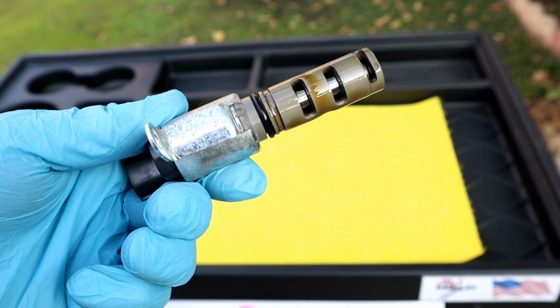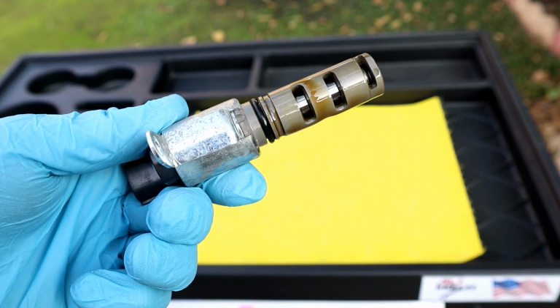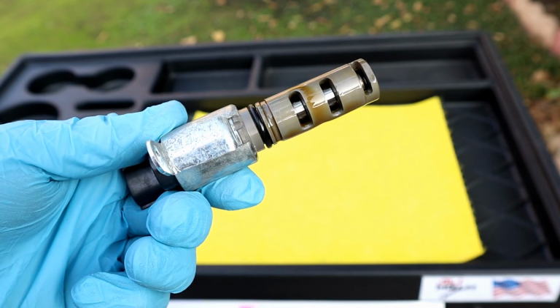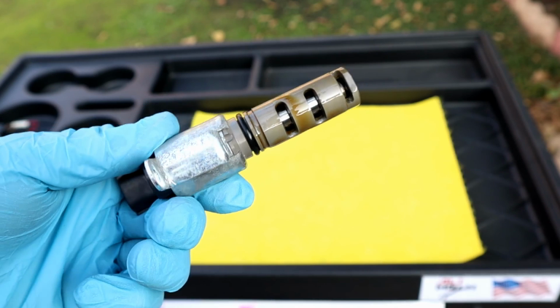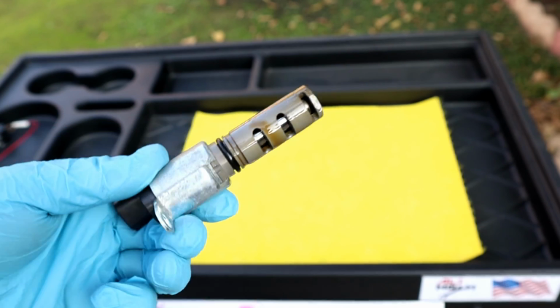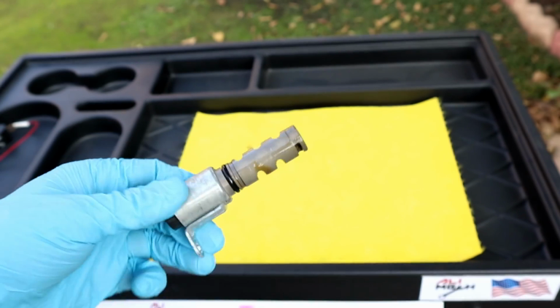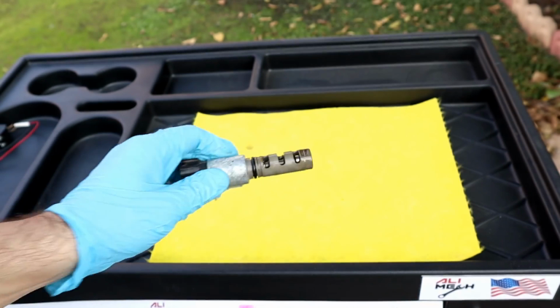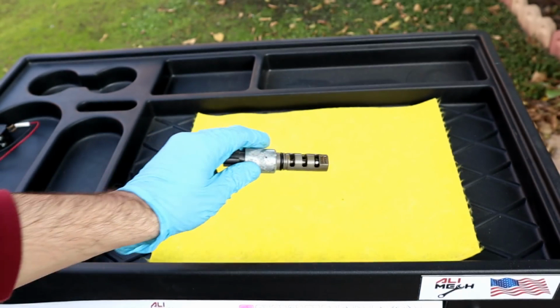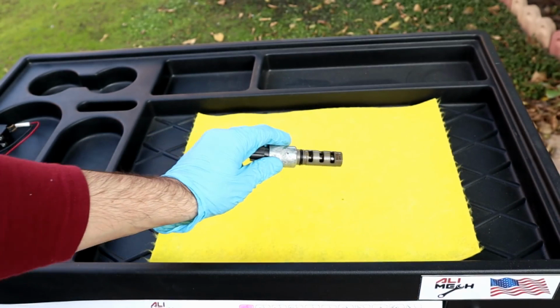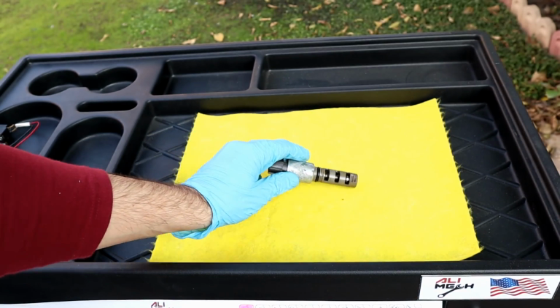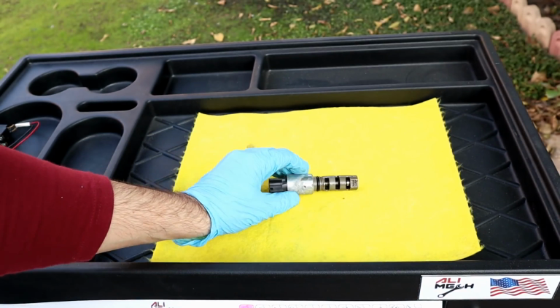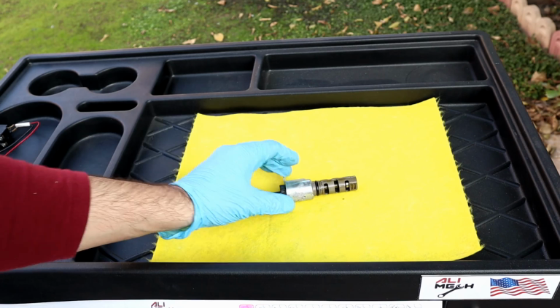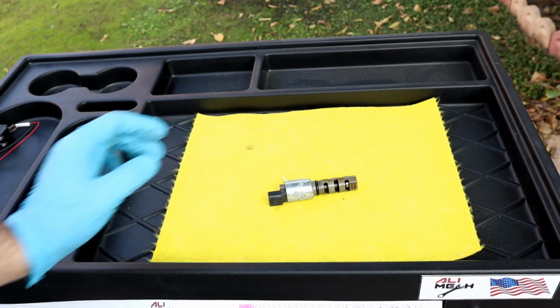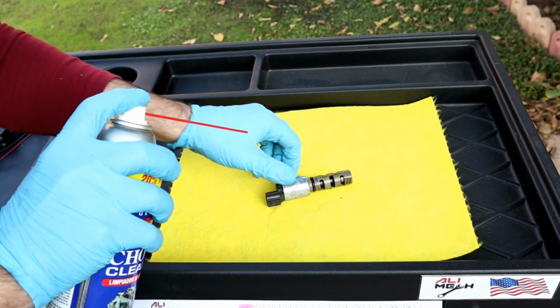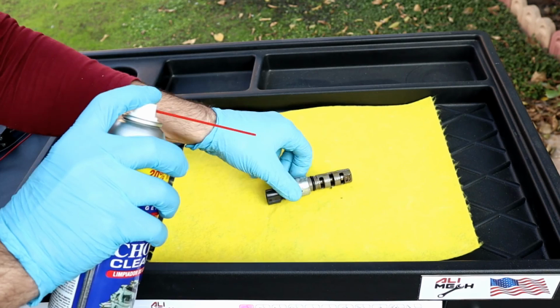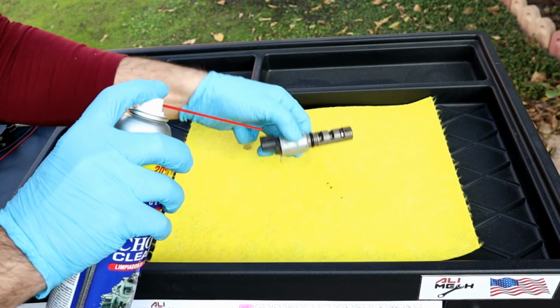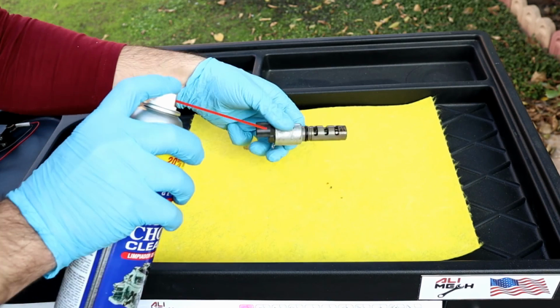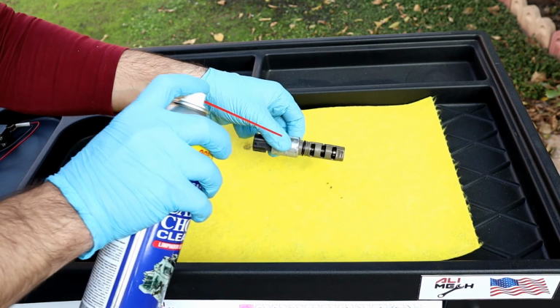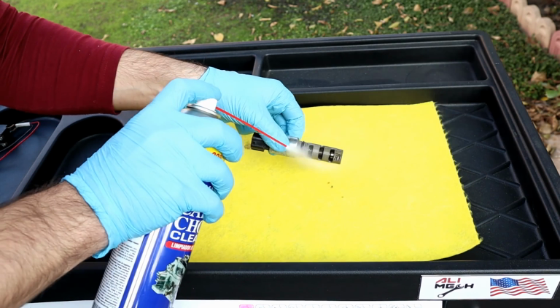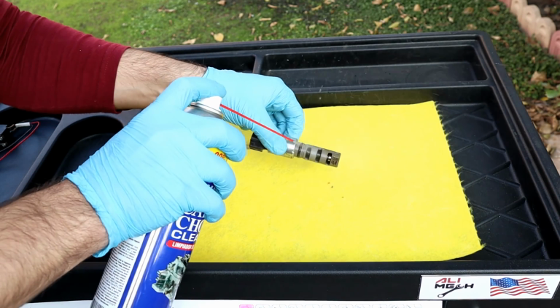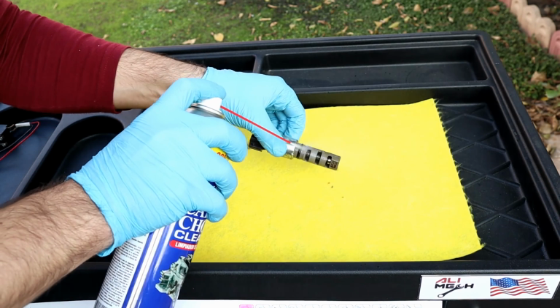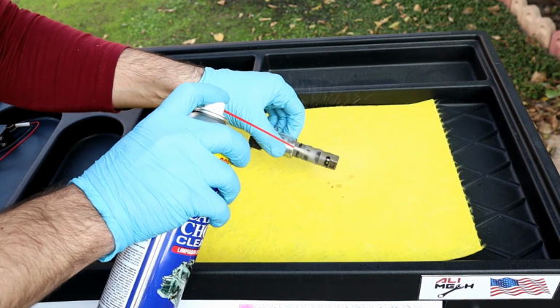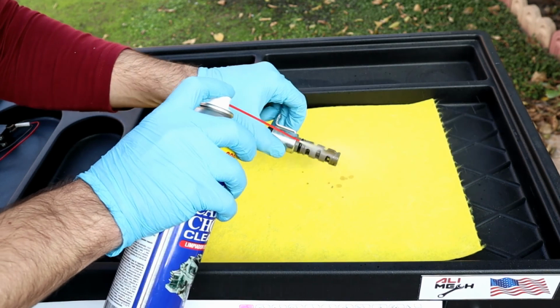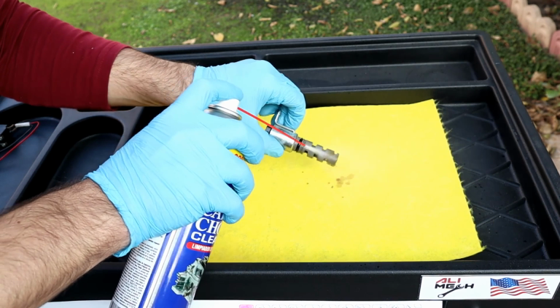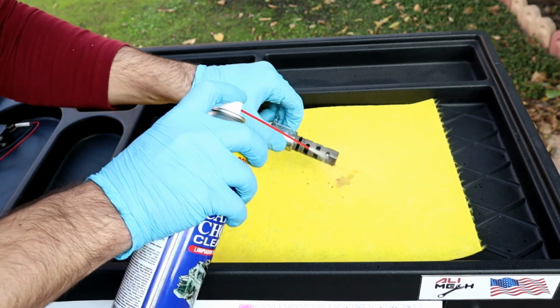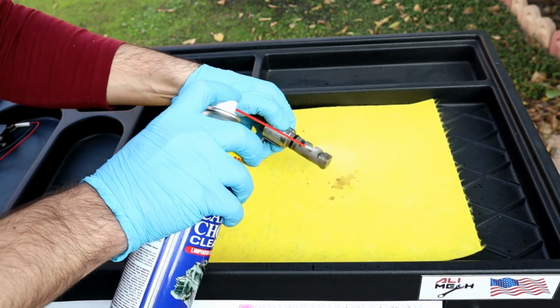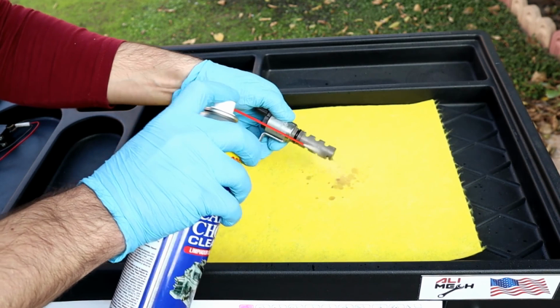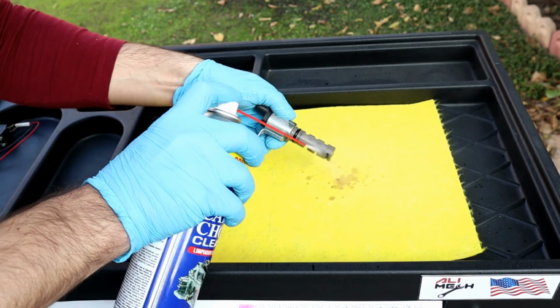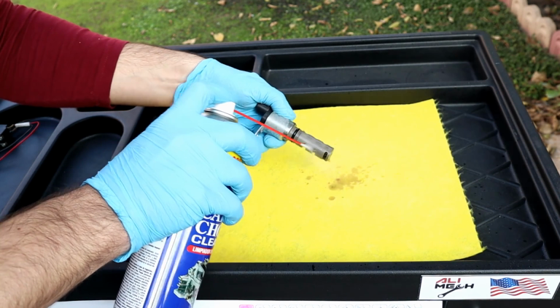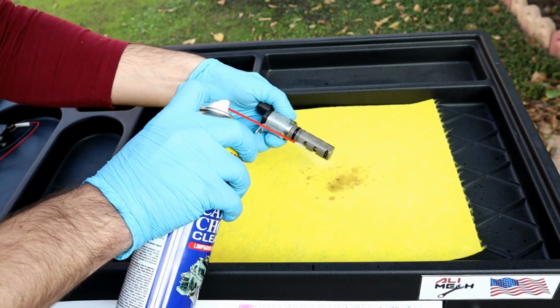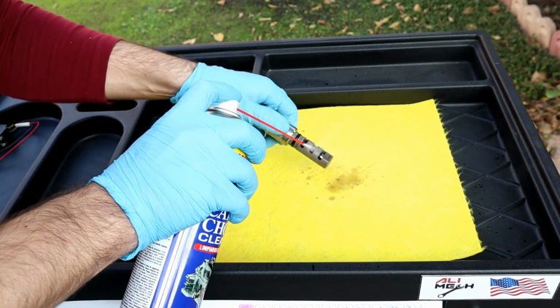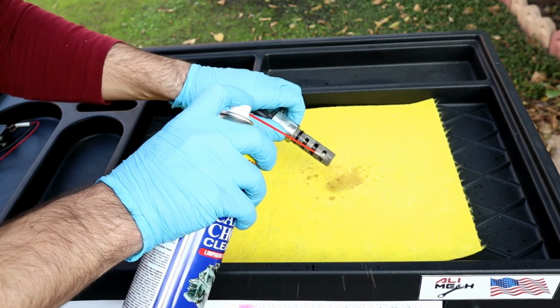The camshaft sensor solenoid can be cleaned with a carb cleaner. Sometimes it gets stuck open or closed due to bad engine oil quality.